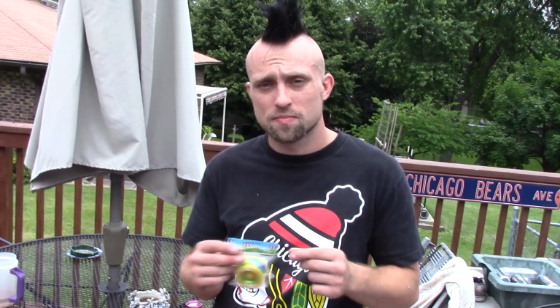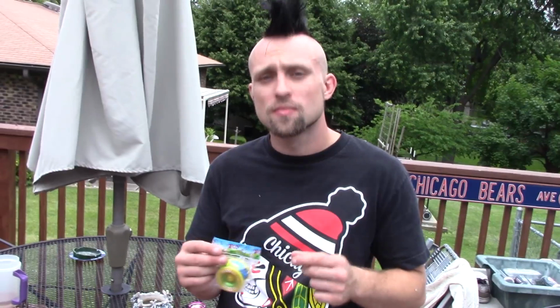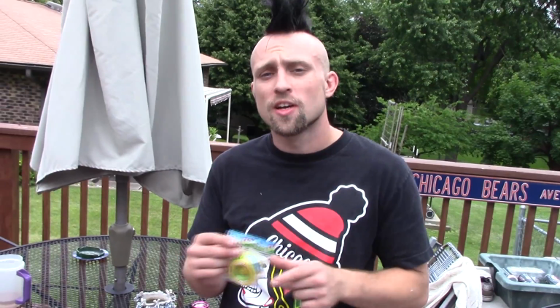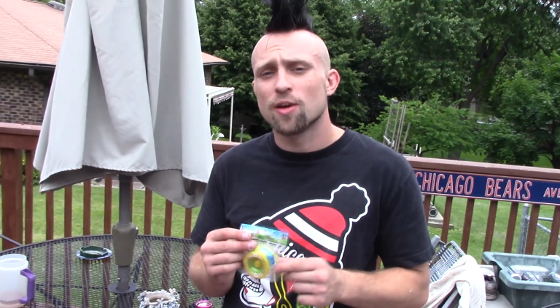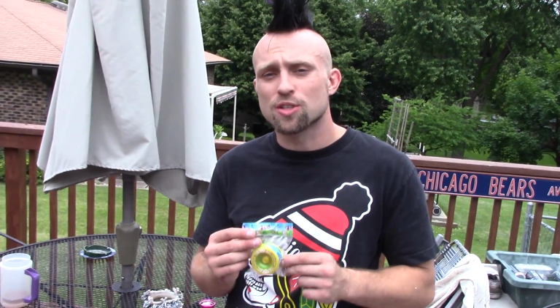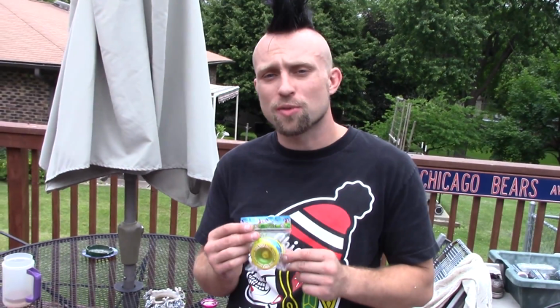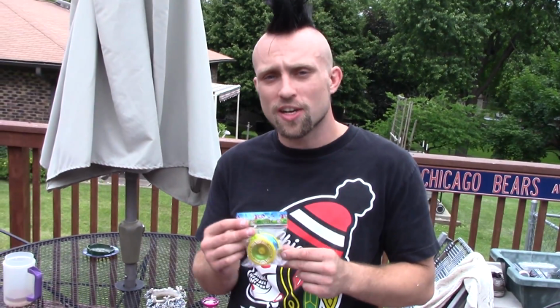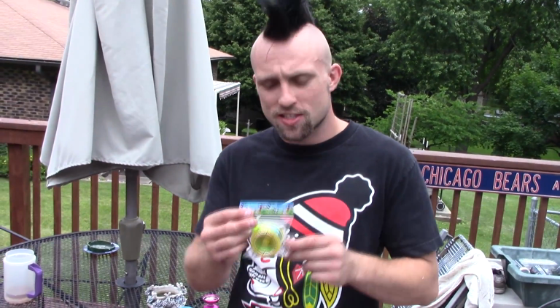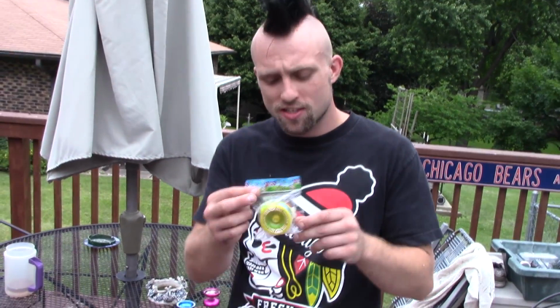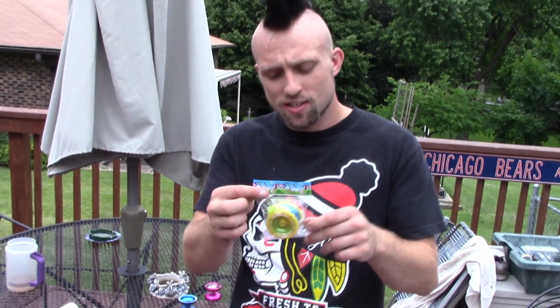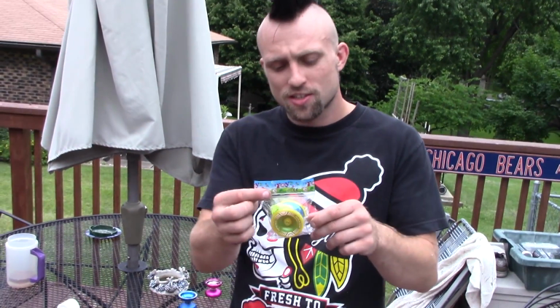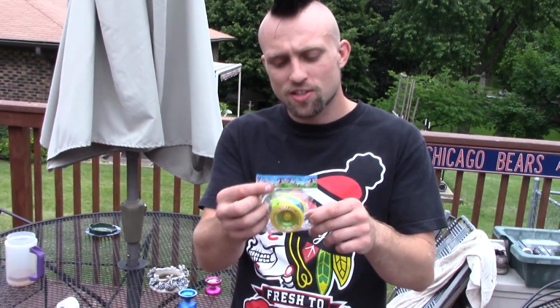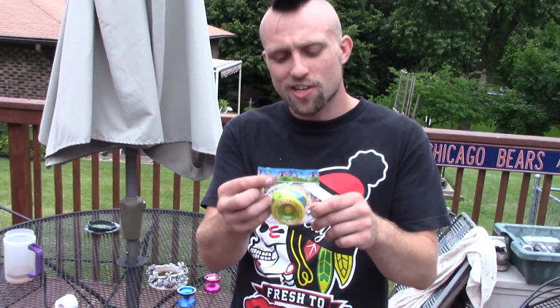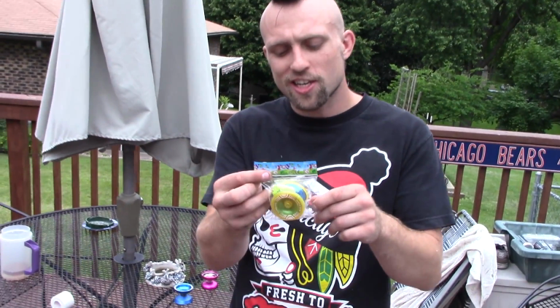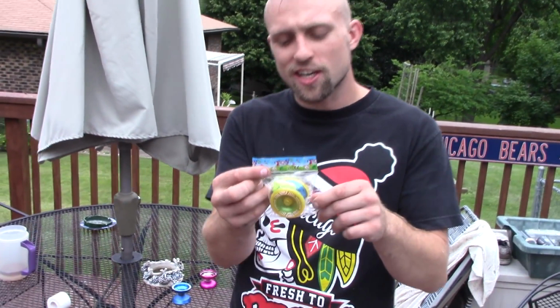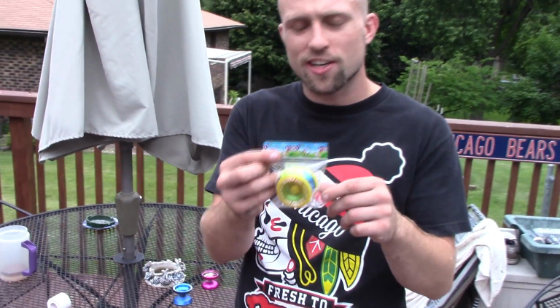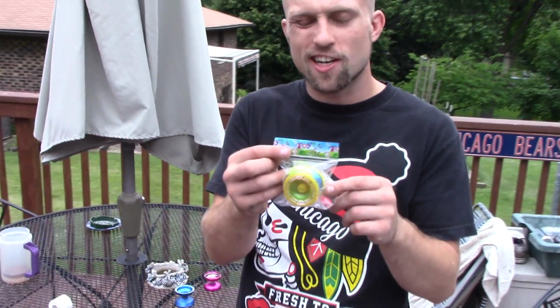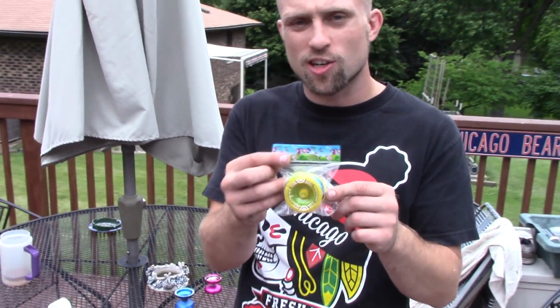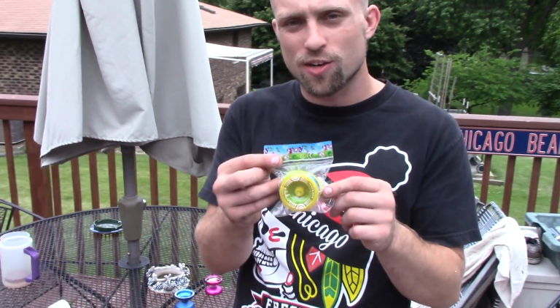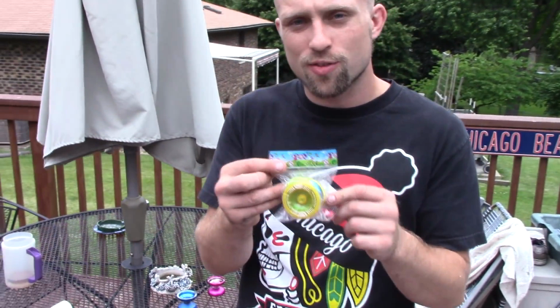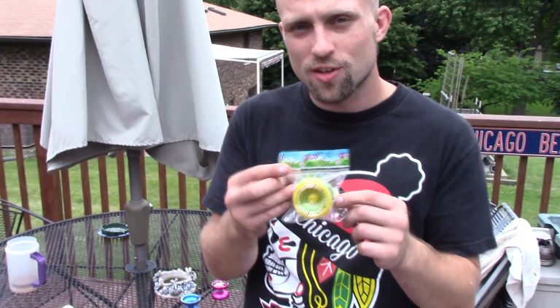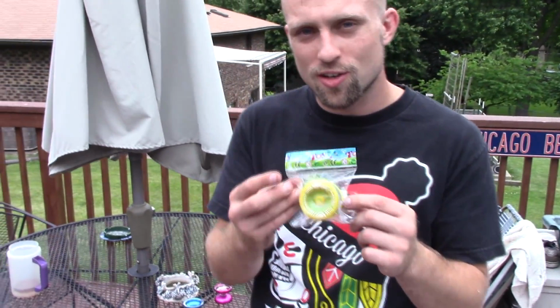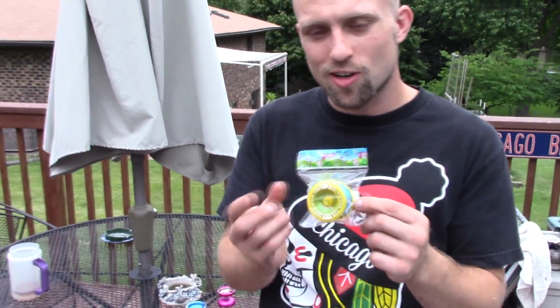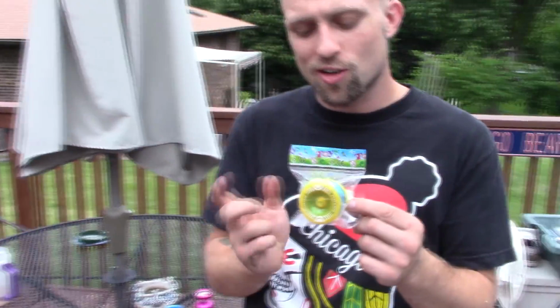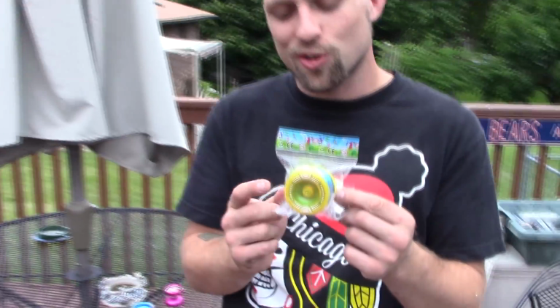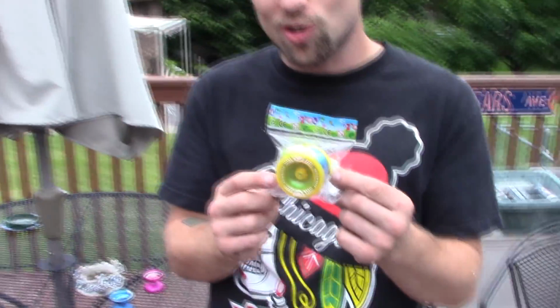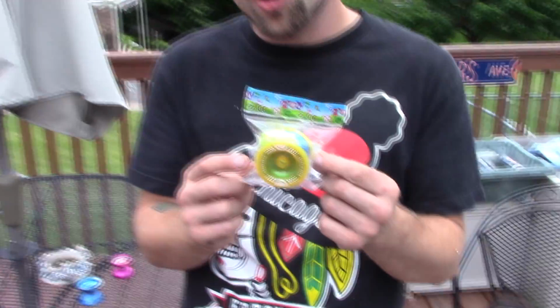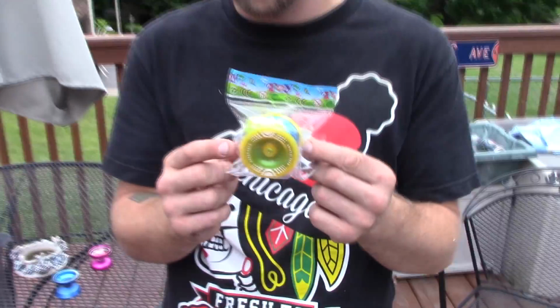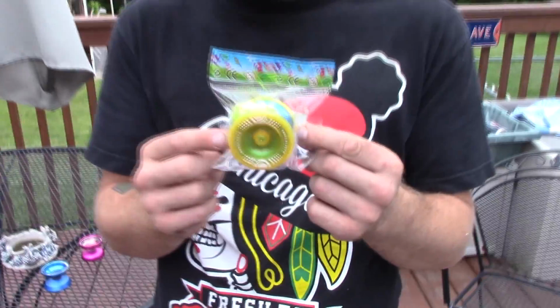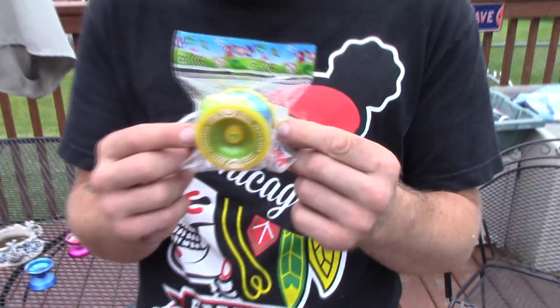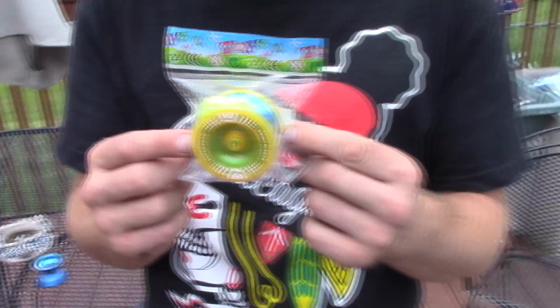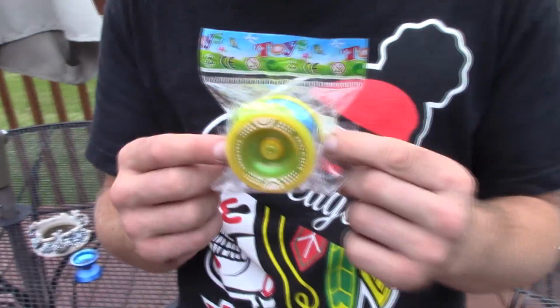Hey, what's up guys? So today I got a knockoff of an Auldey Photon.